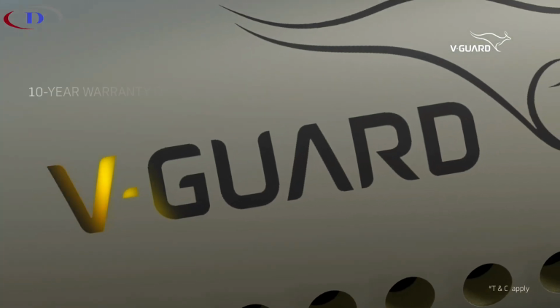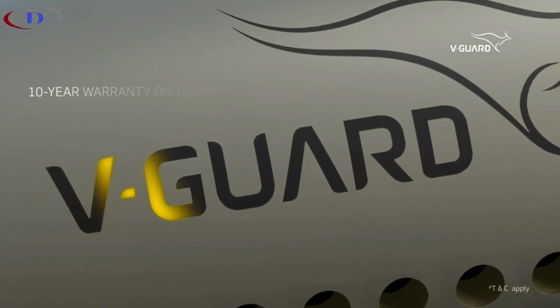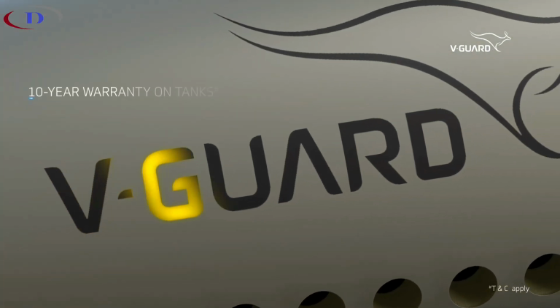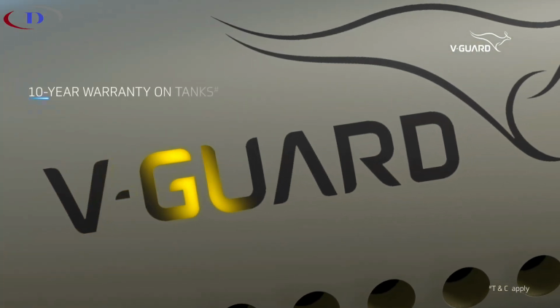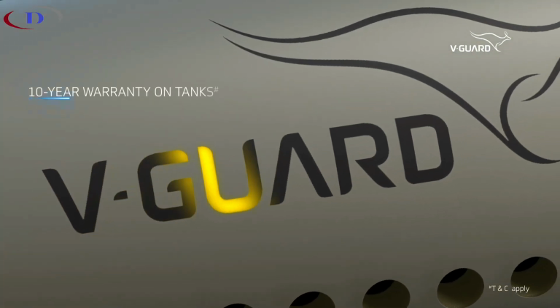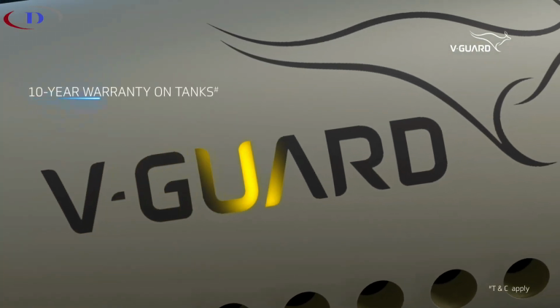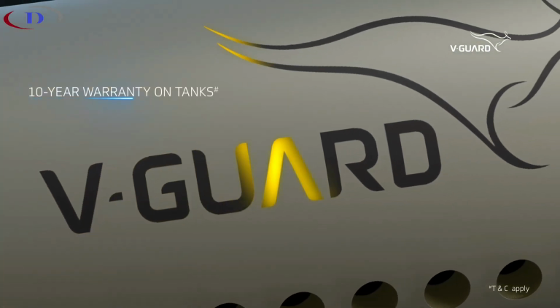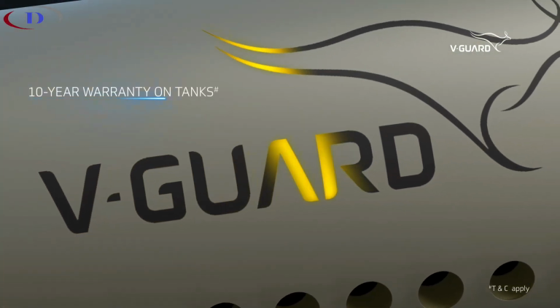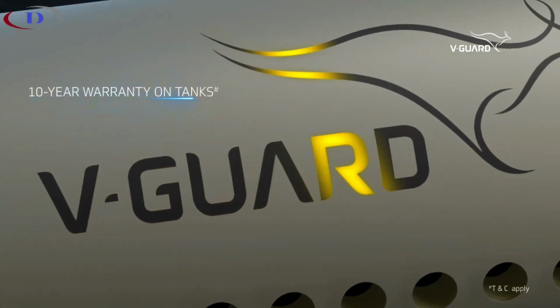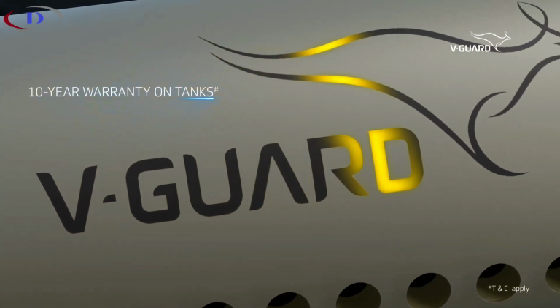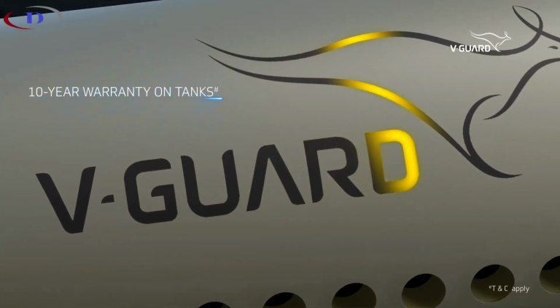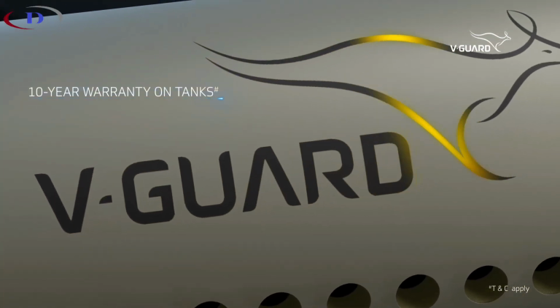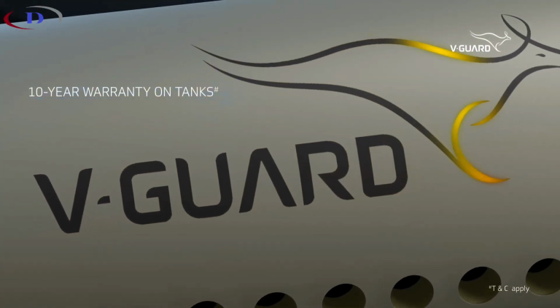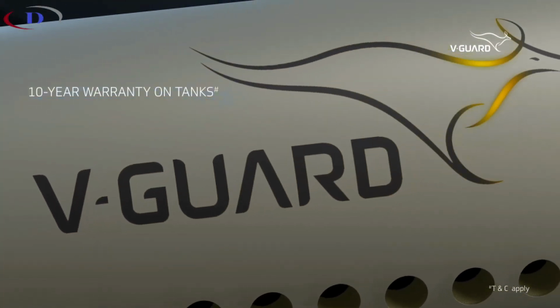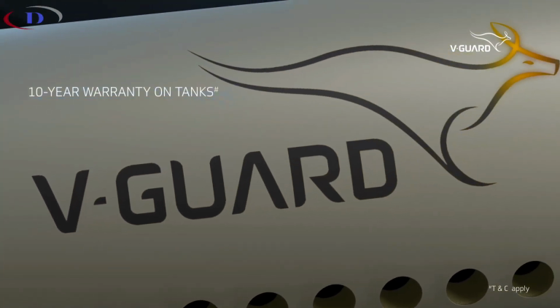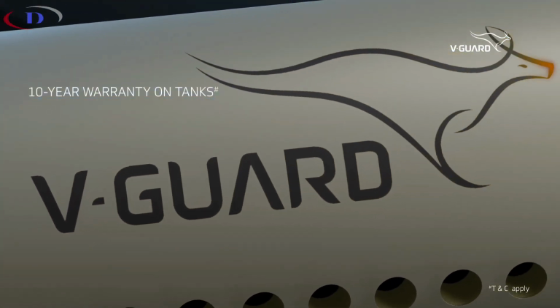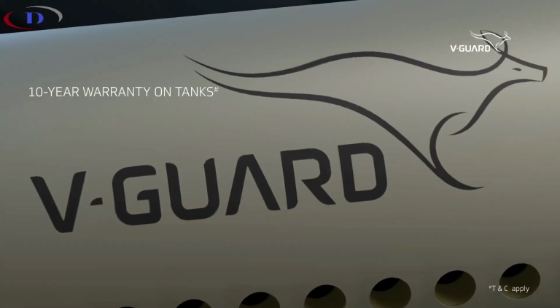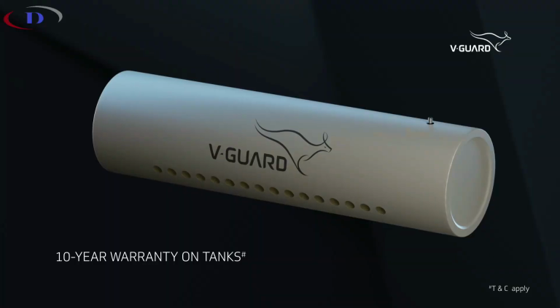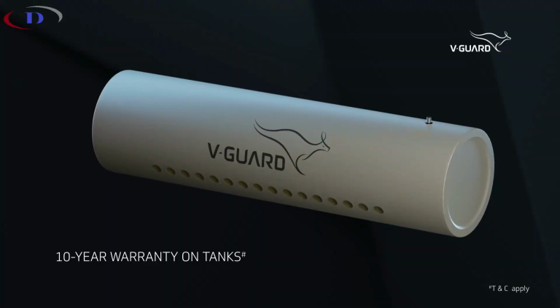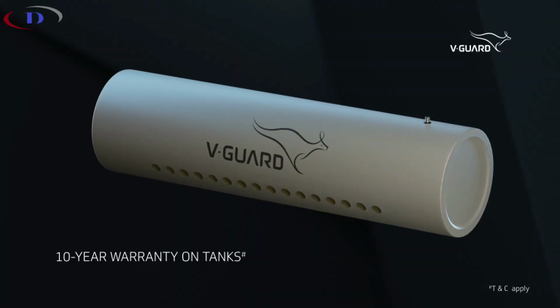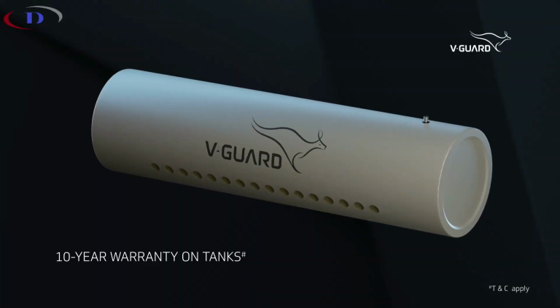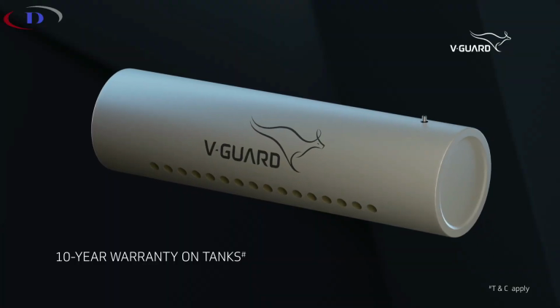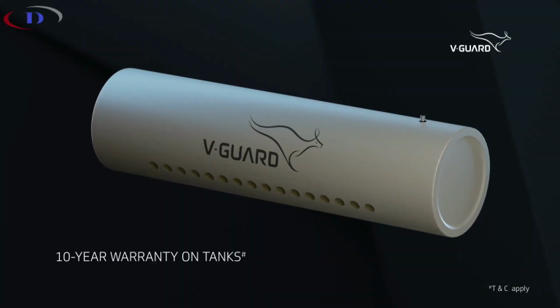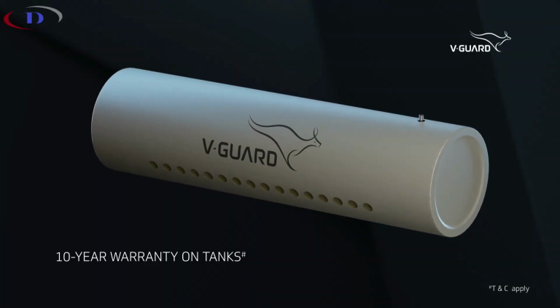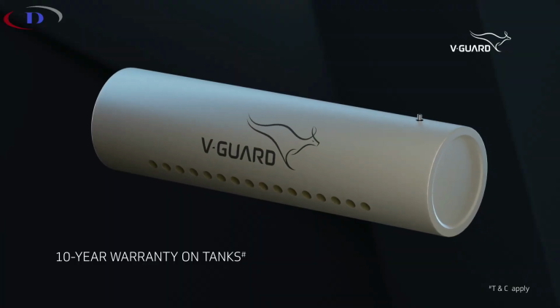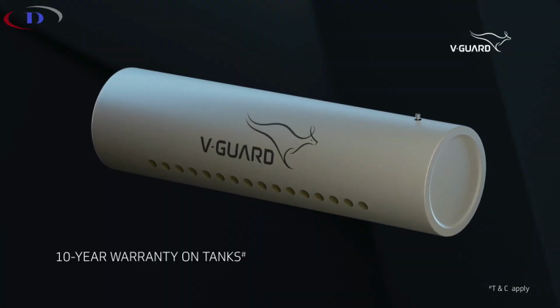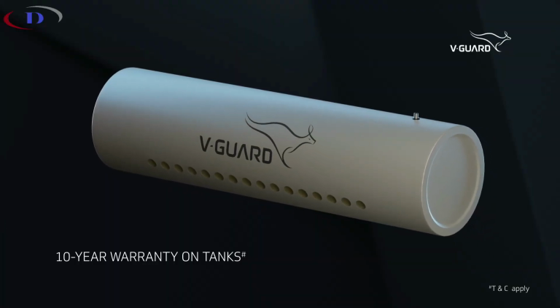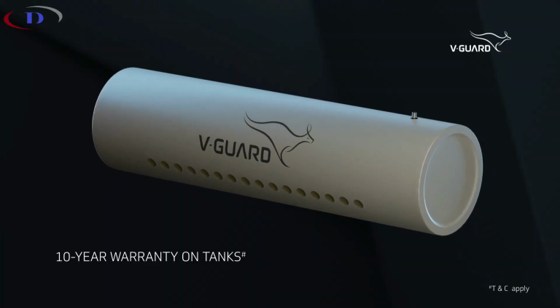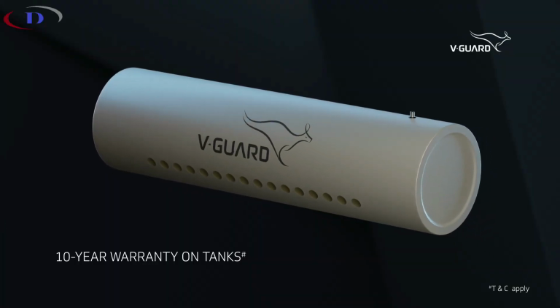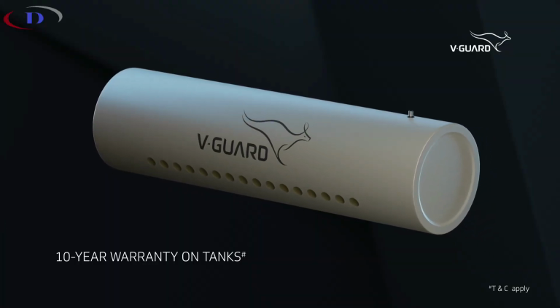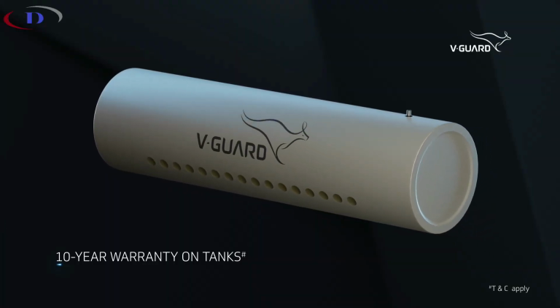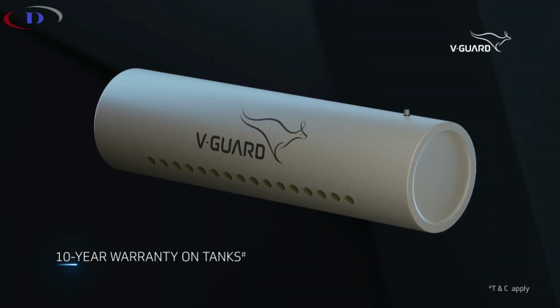And as a testament to its reliability, Truehotpro comes backed by an impressive 10-year warranty on its tanks.